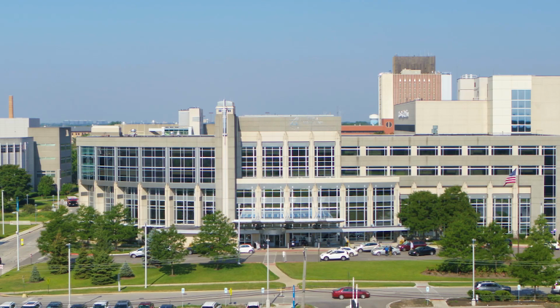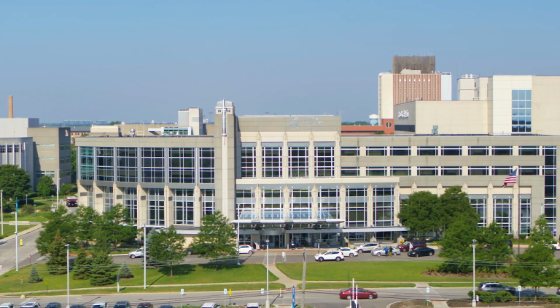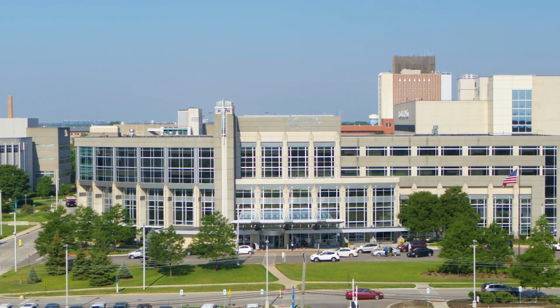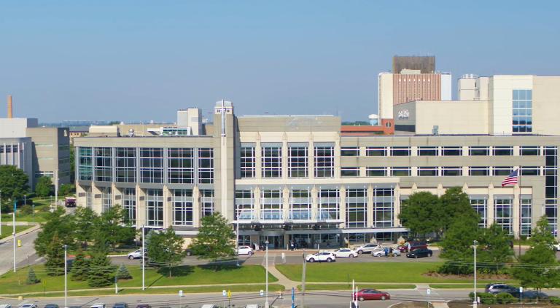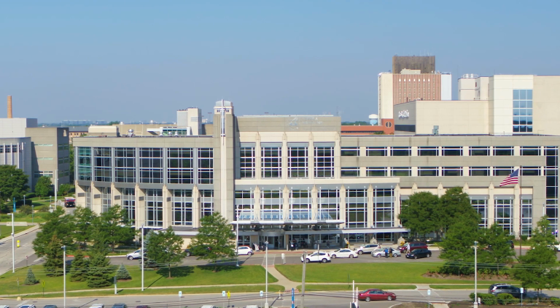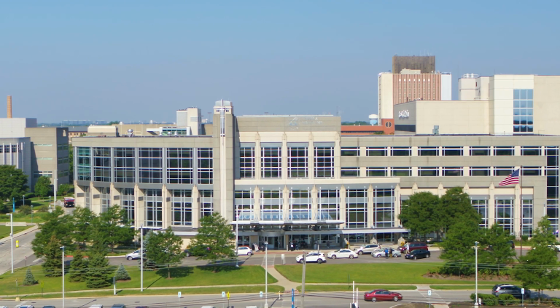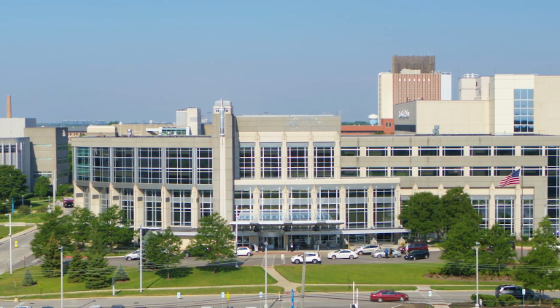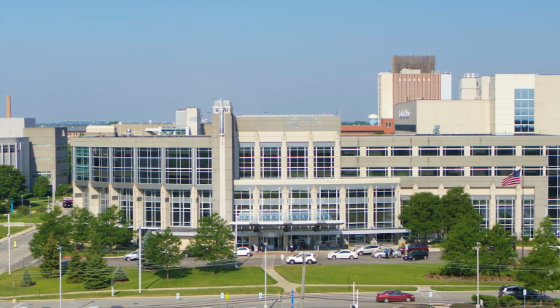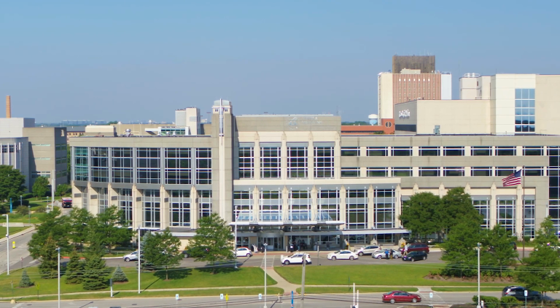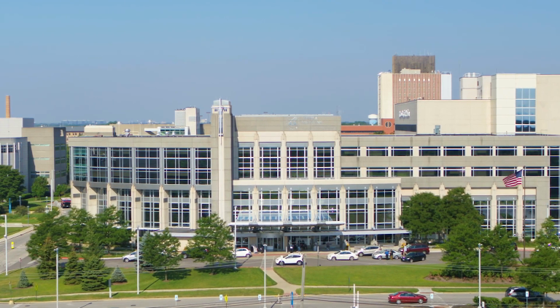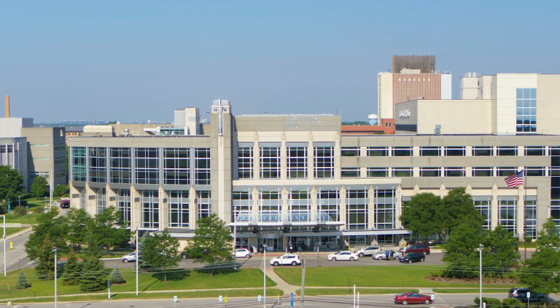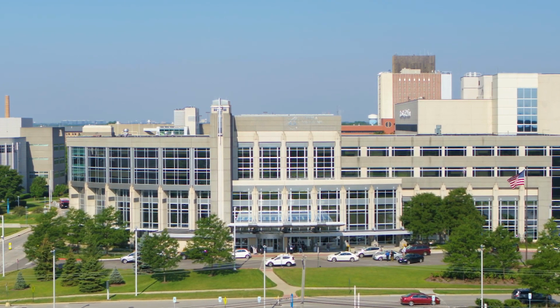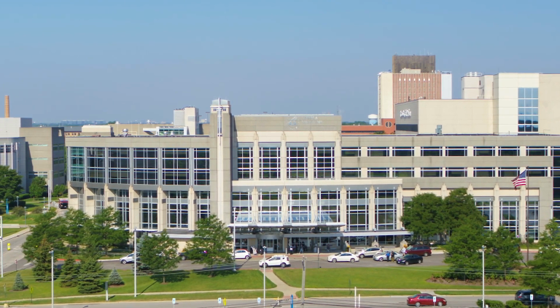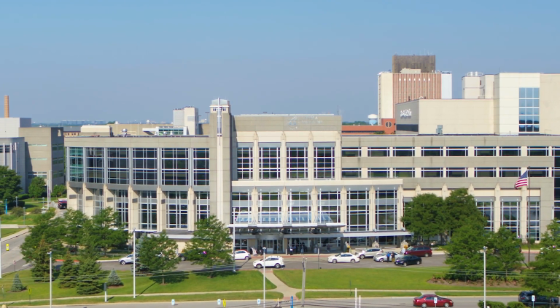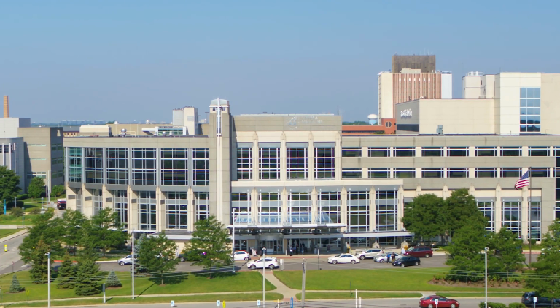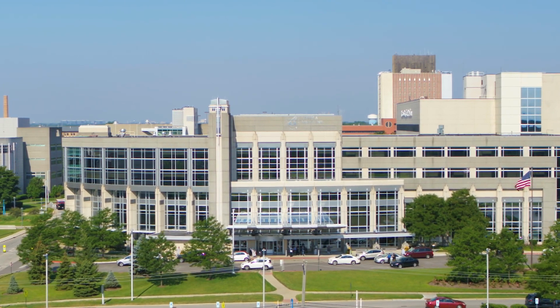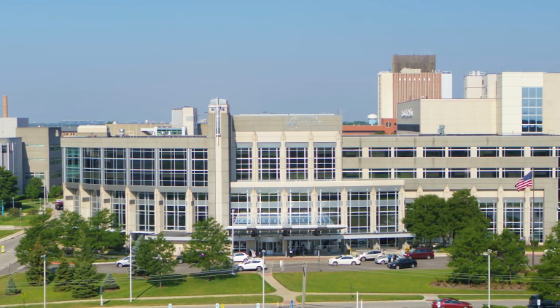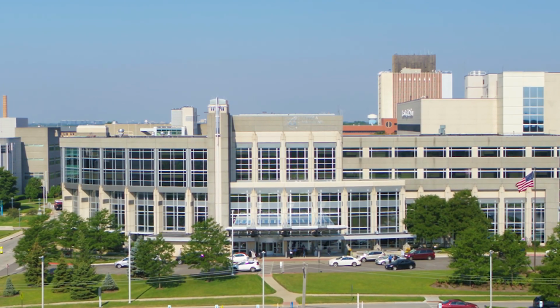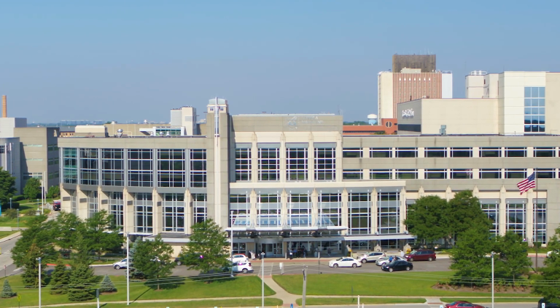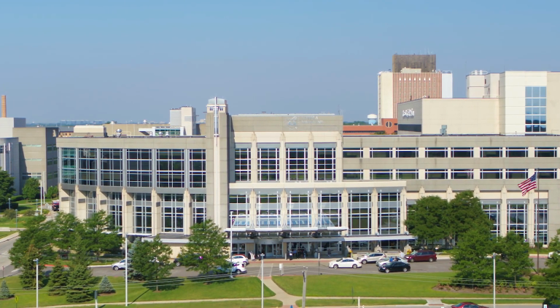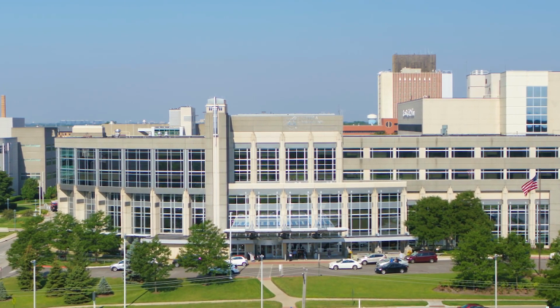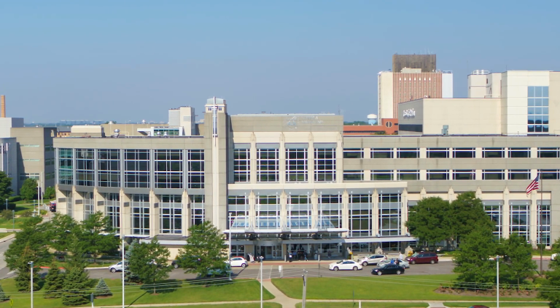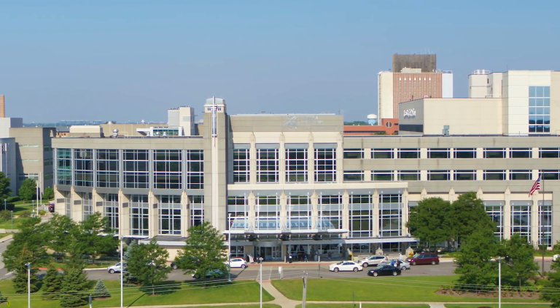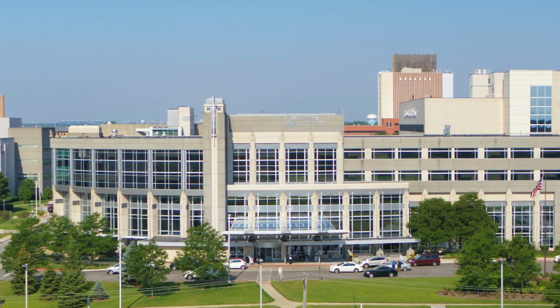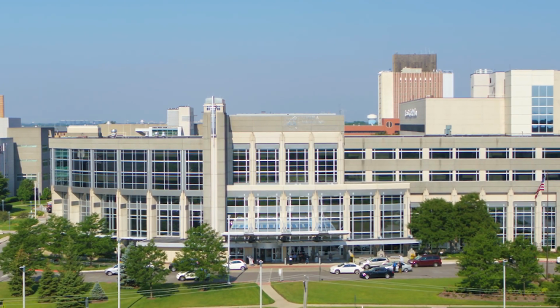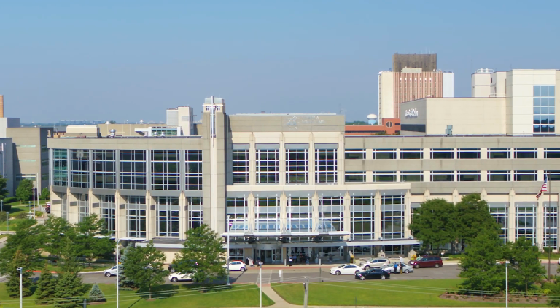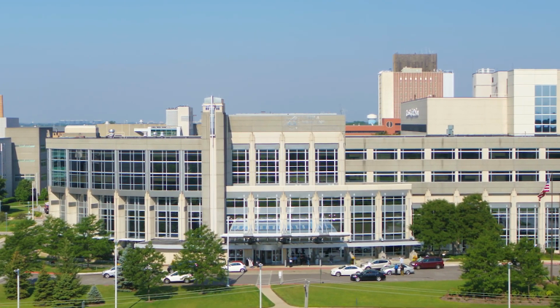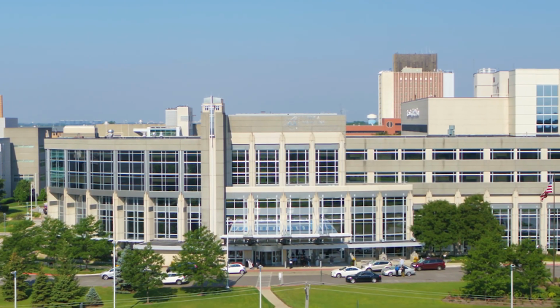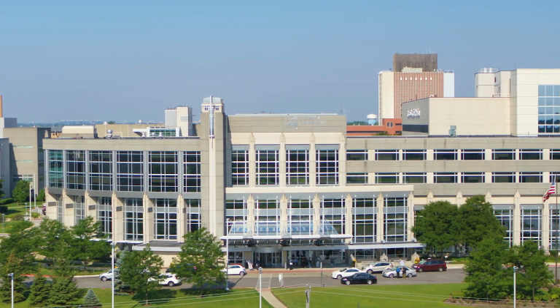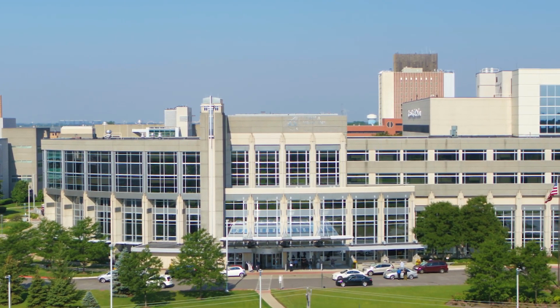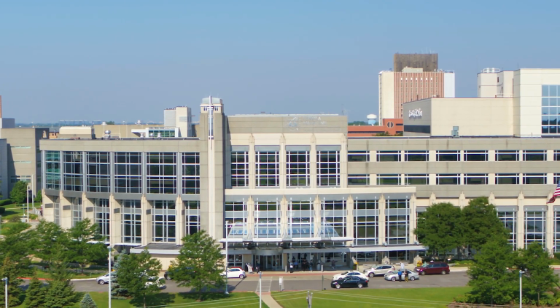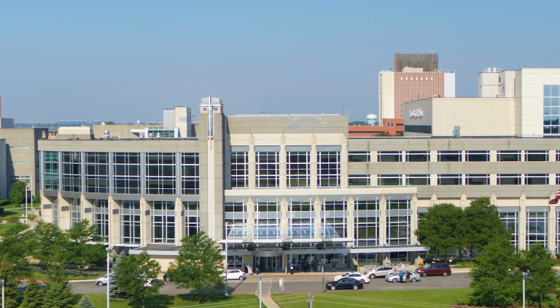The urology team at Loyola Medicine is committed to offering the latest technology in our men's health program.